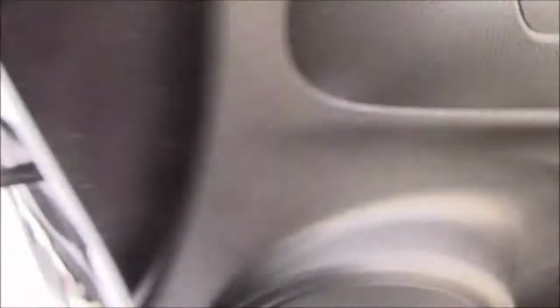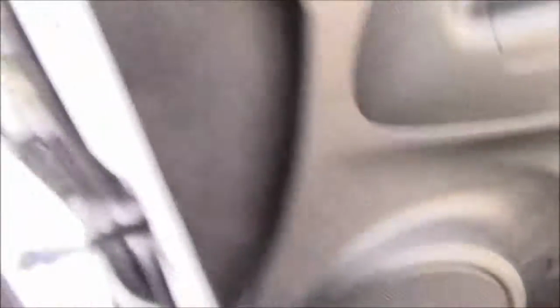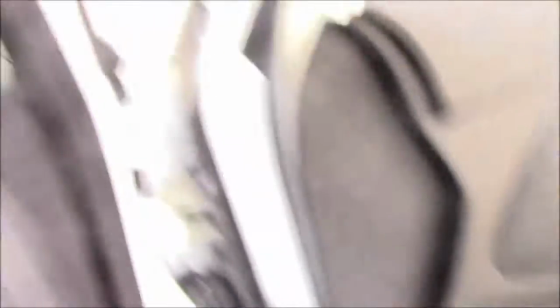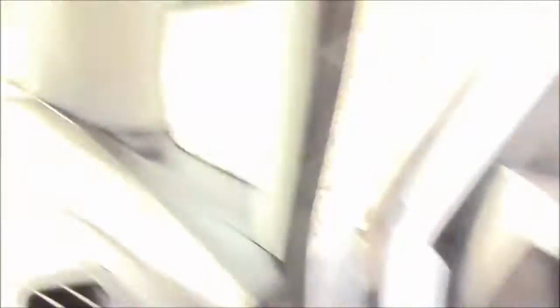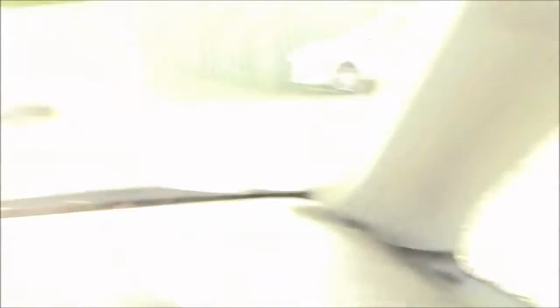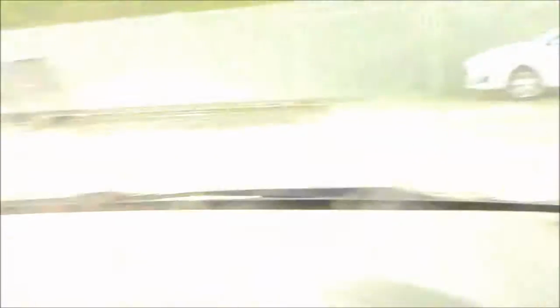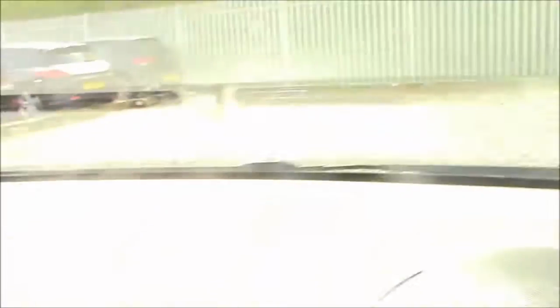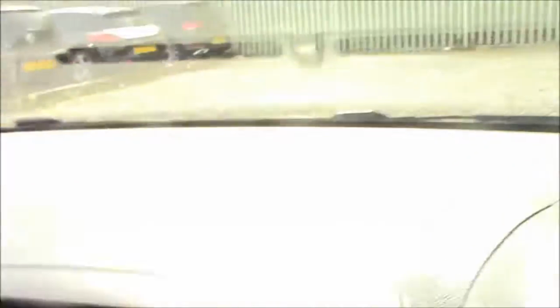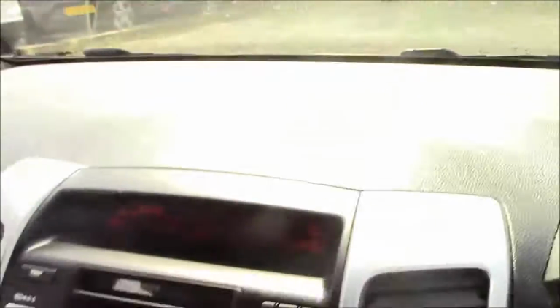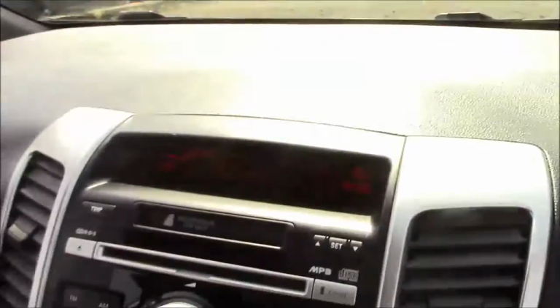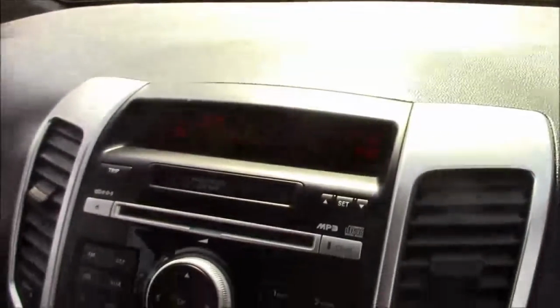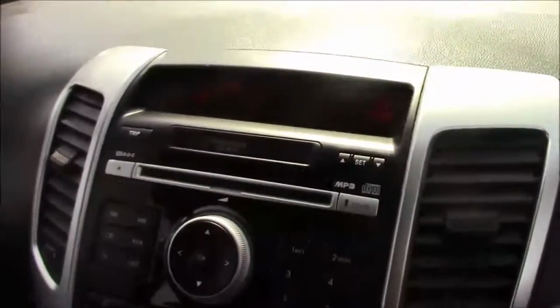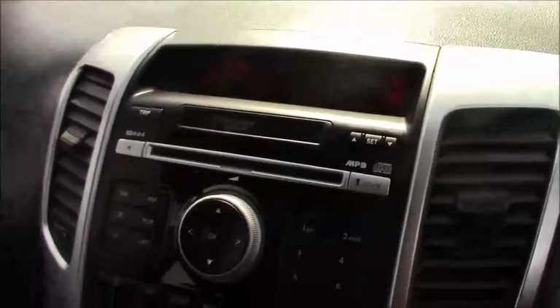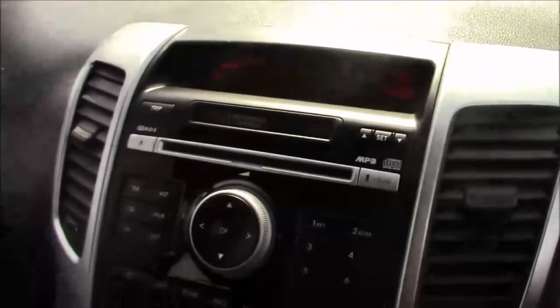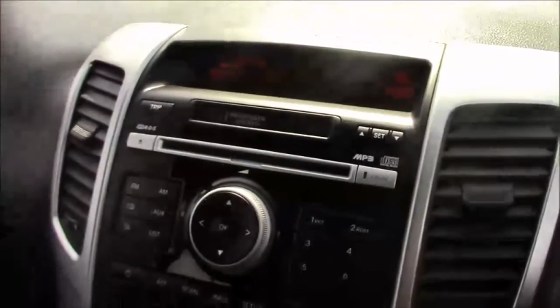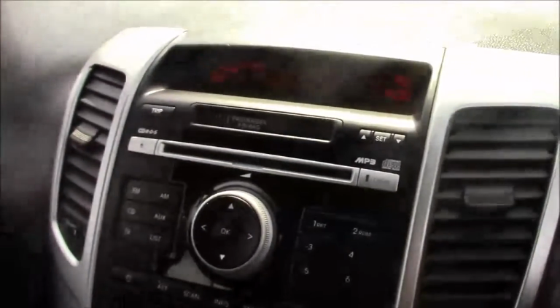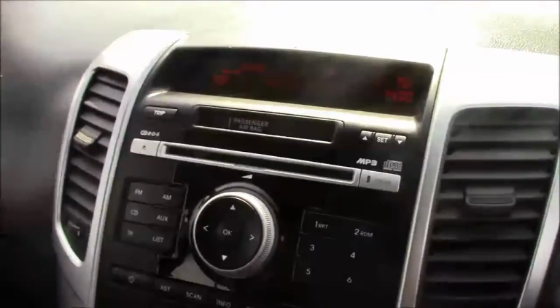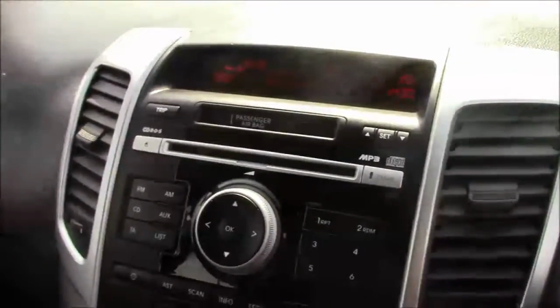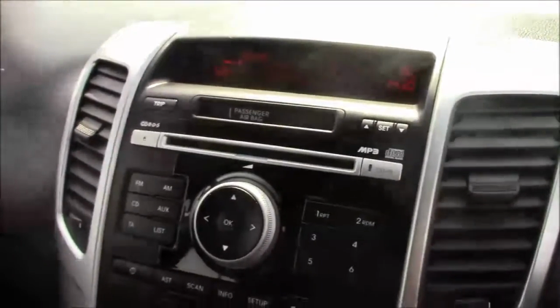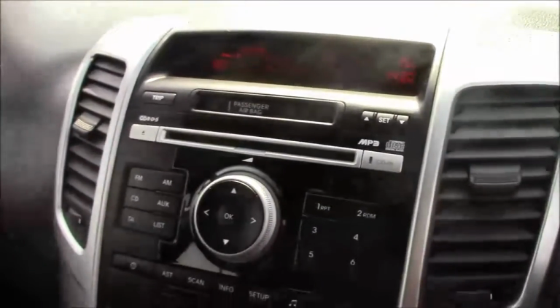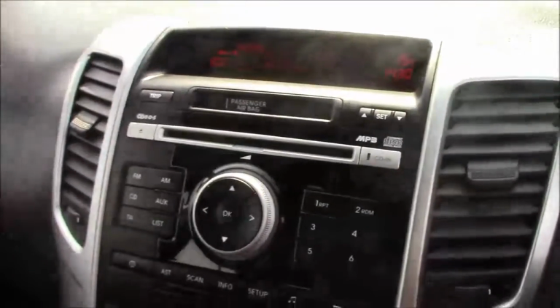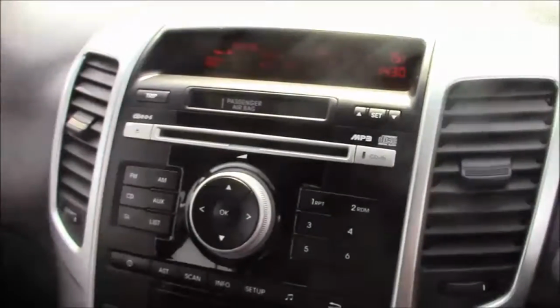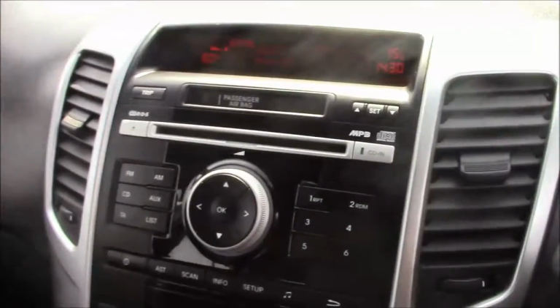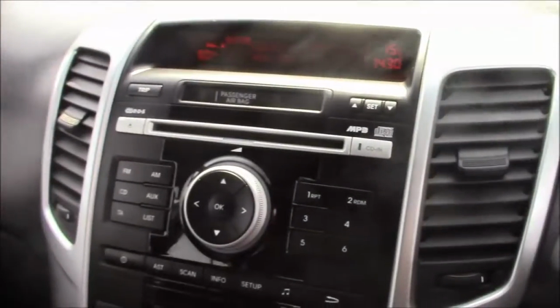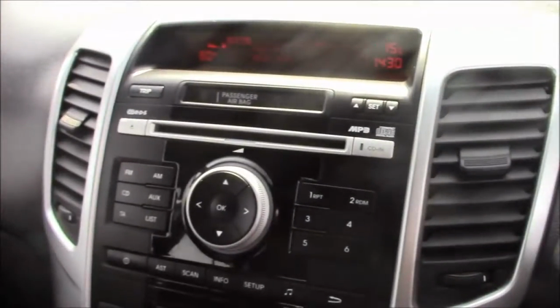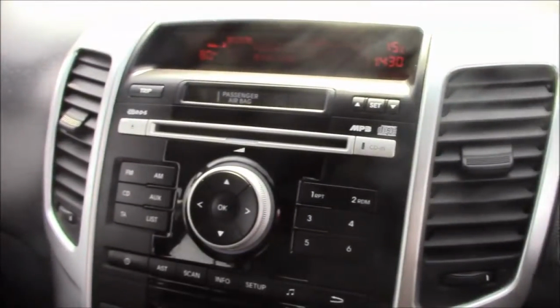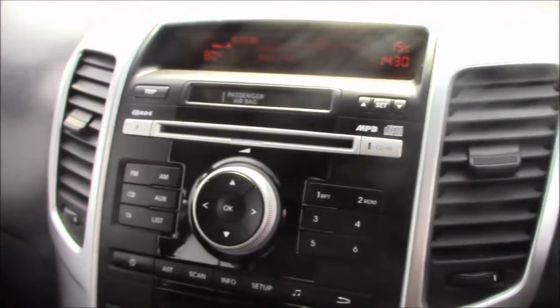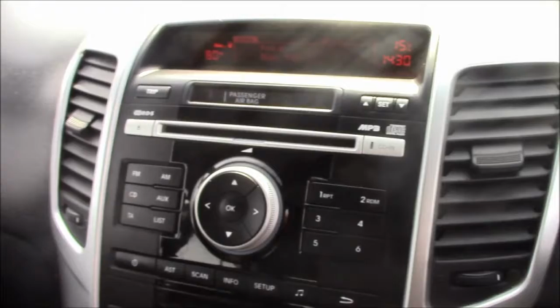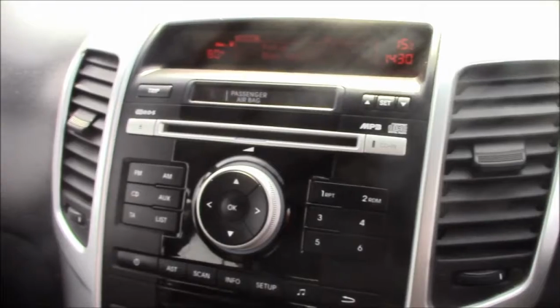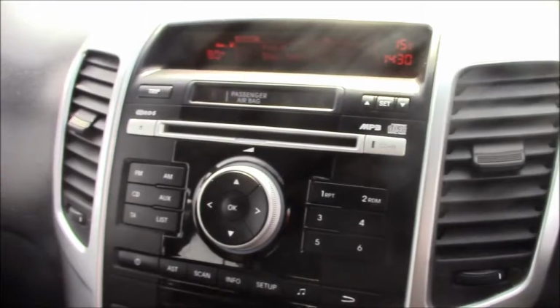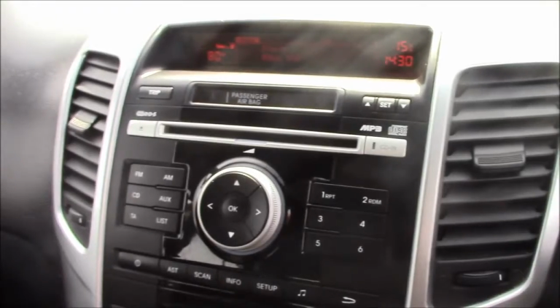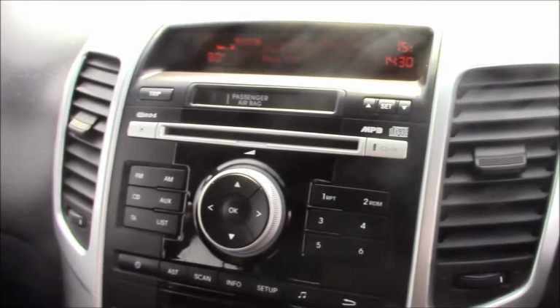Jumping inside the vehicle and straight onto the centre console, this is your CD radio display and you can also stream your media straight to the car with the use of an auxiliary cable.